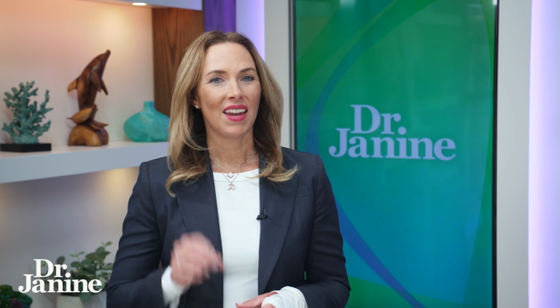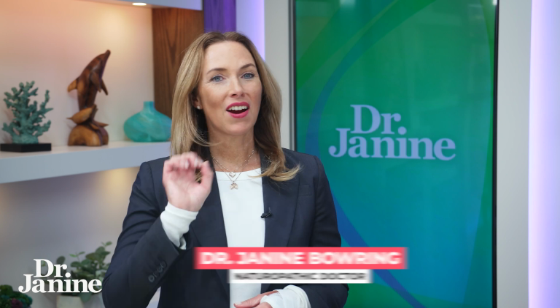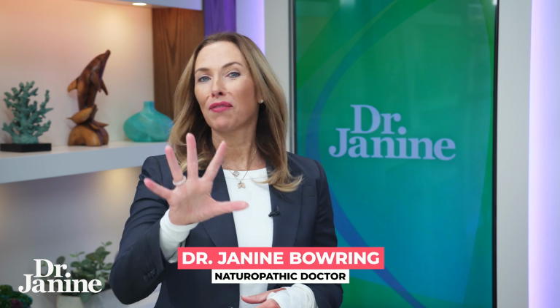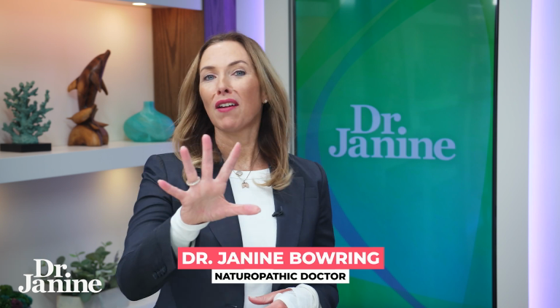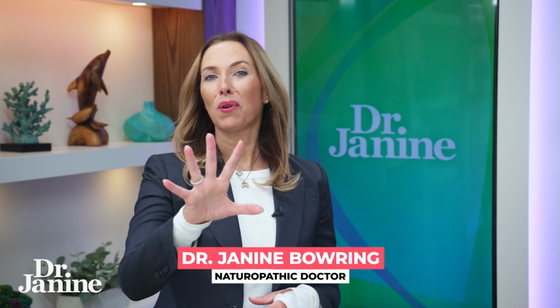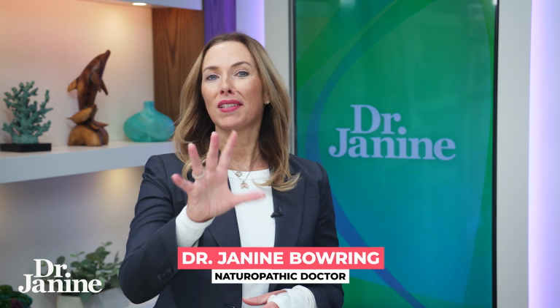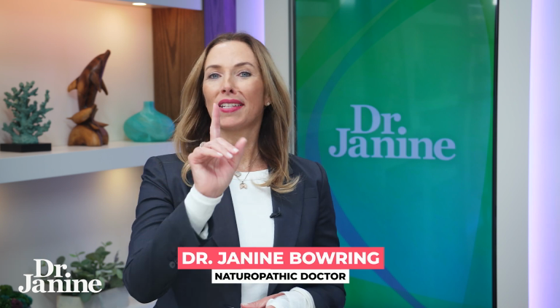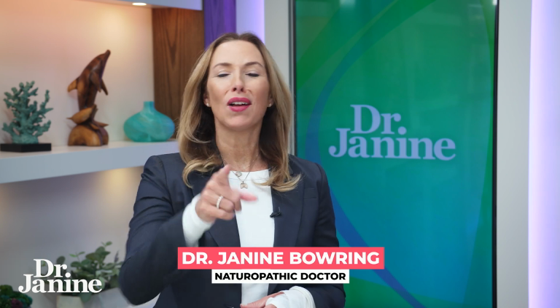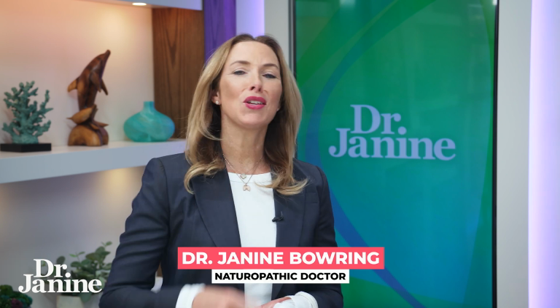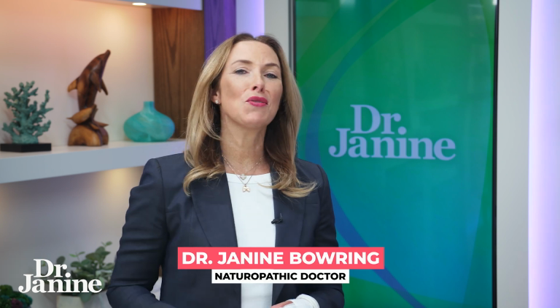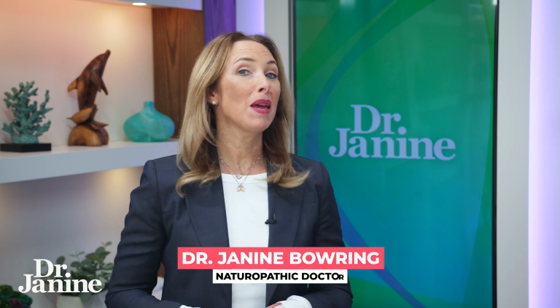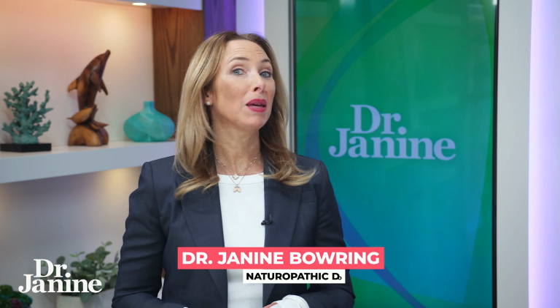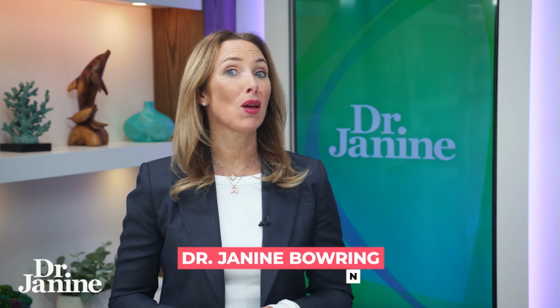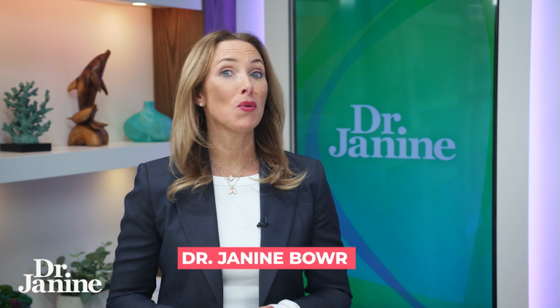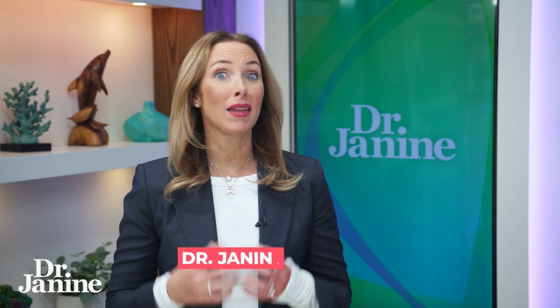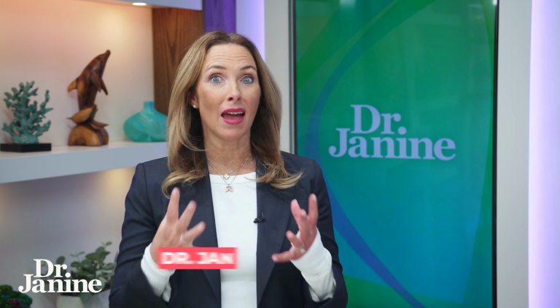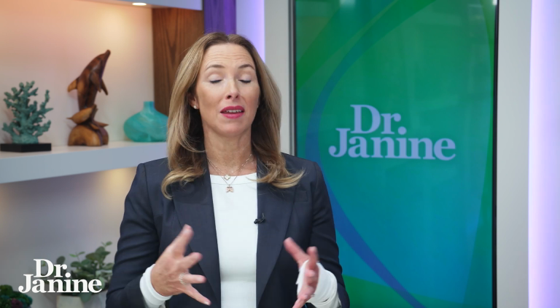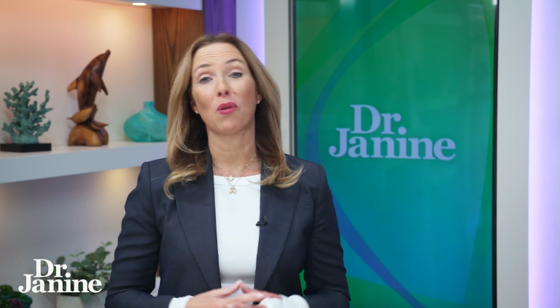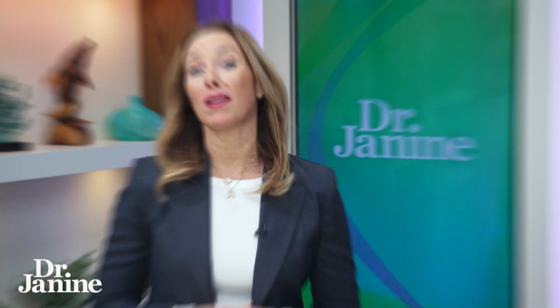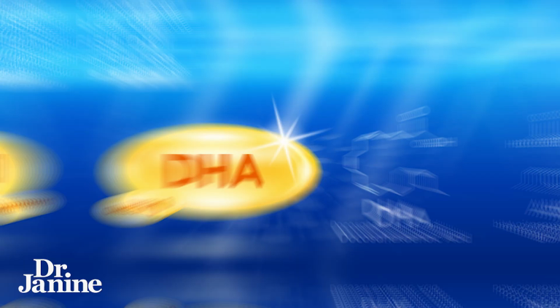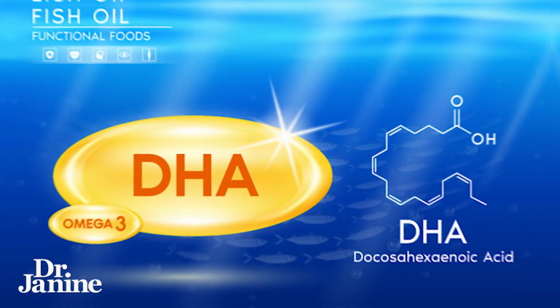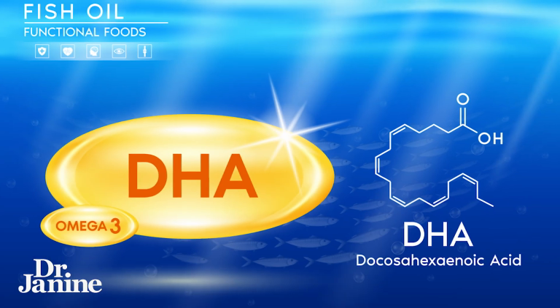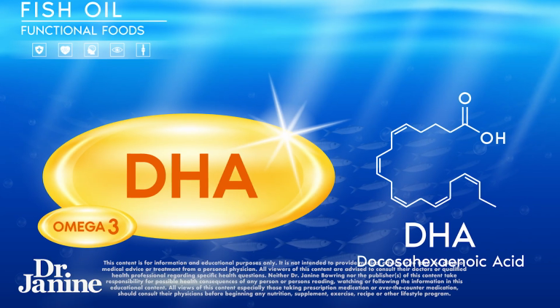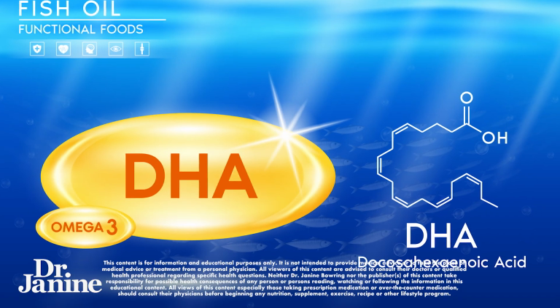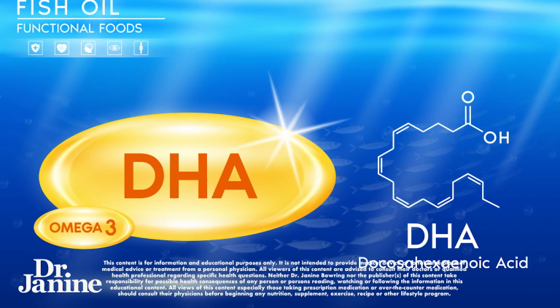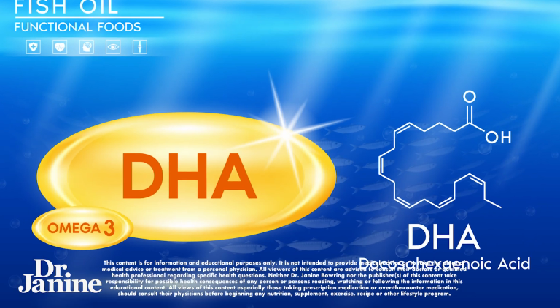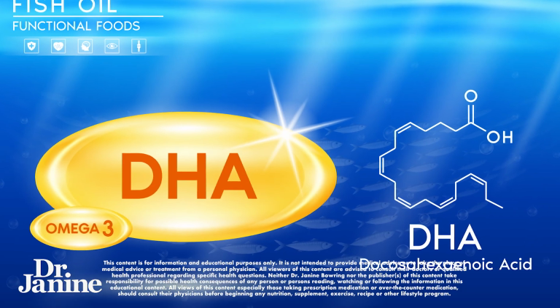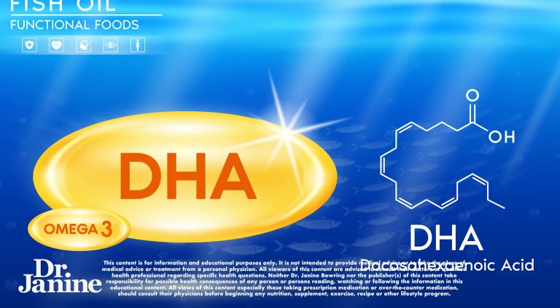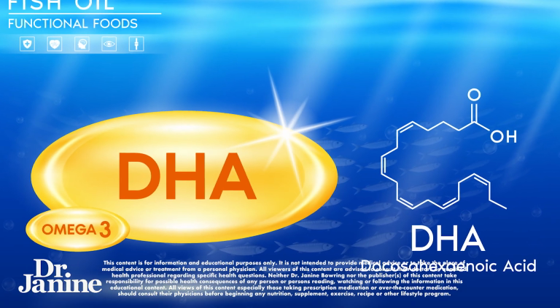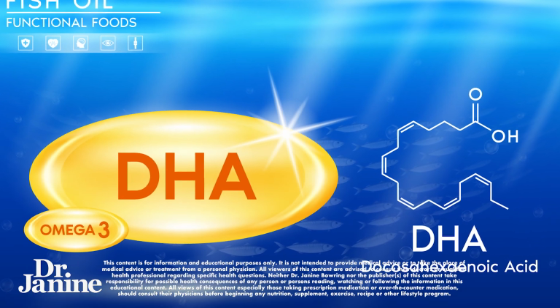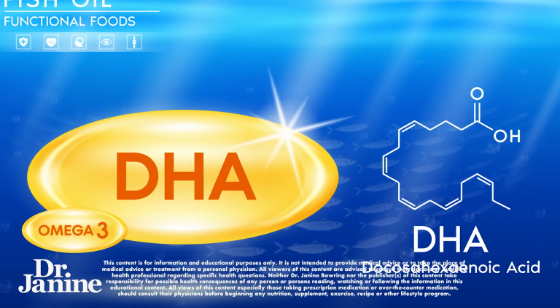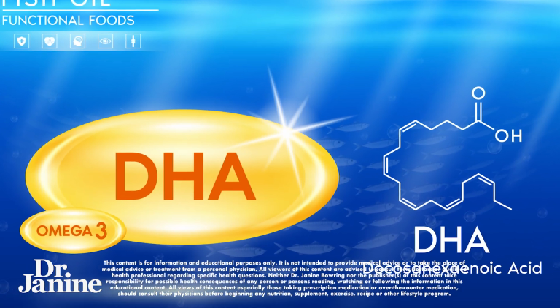Here are five ways to tell you may be low in that important omega-3 fatty acid DHA.